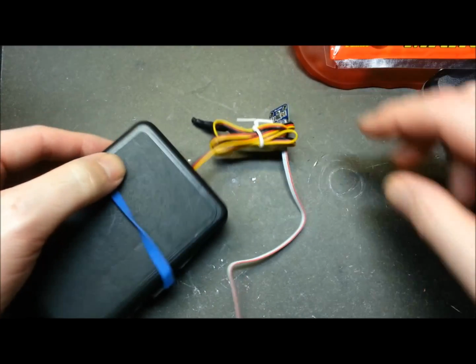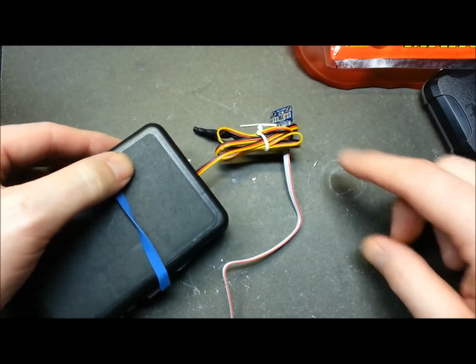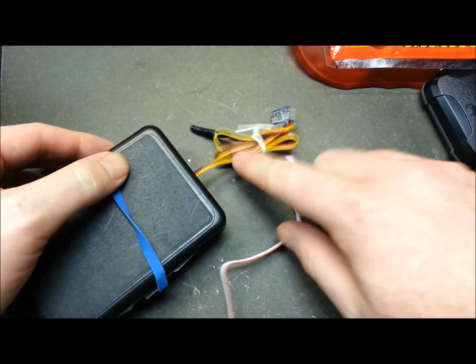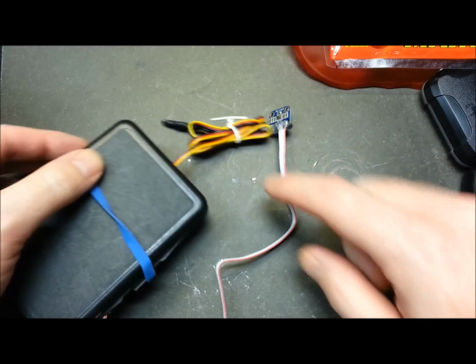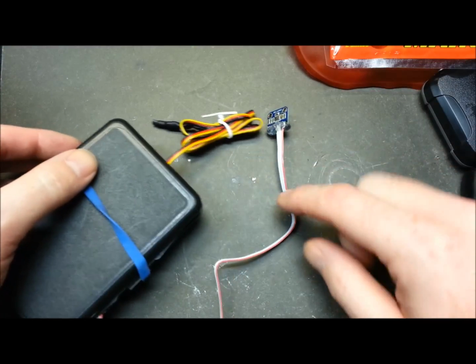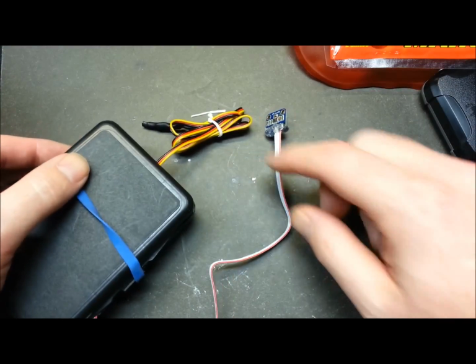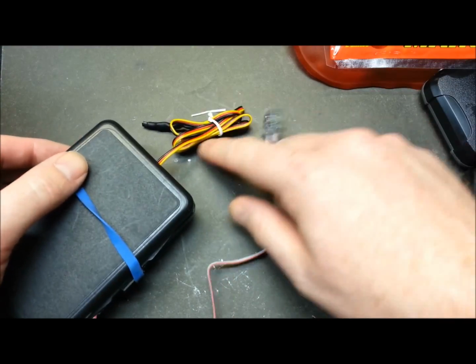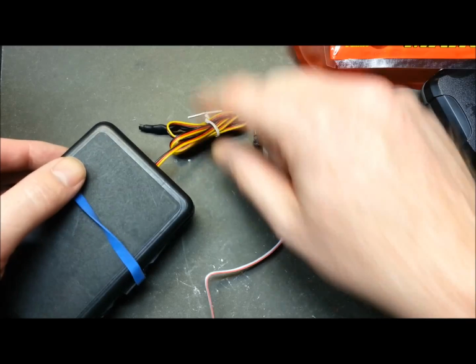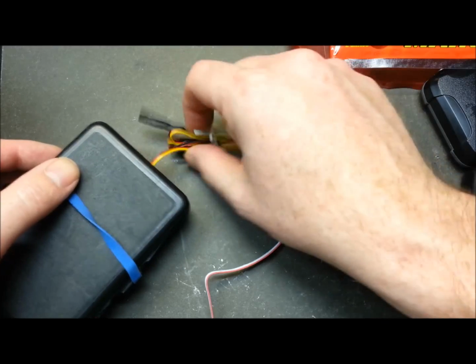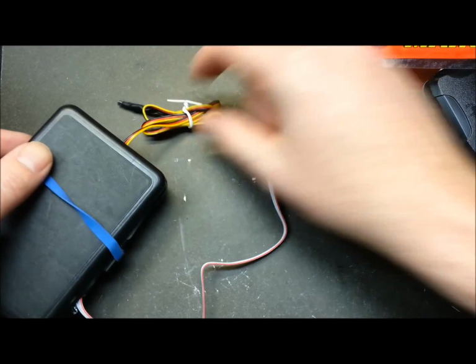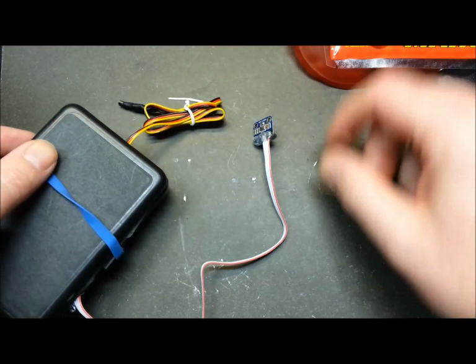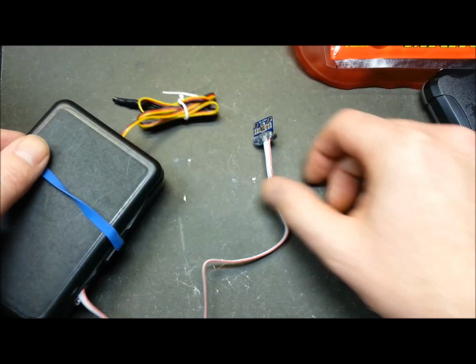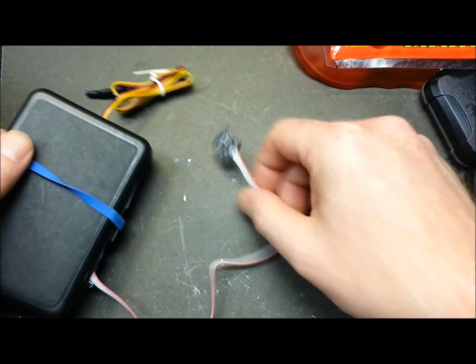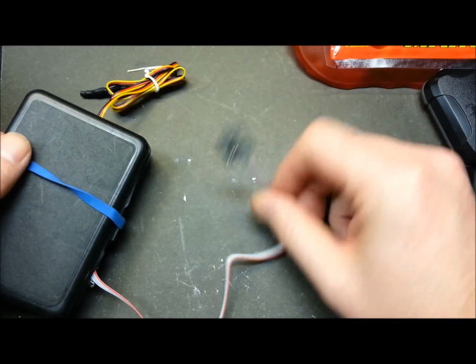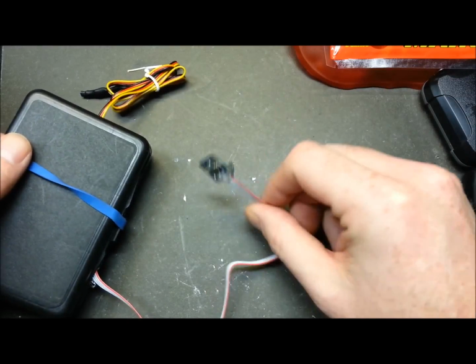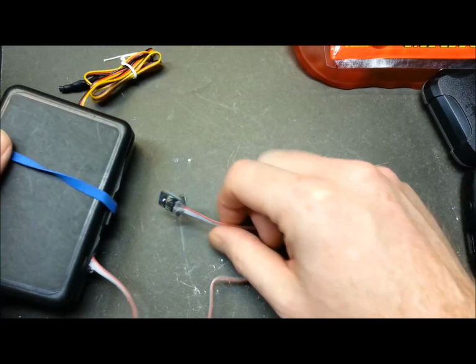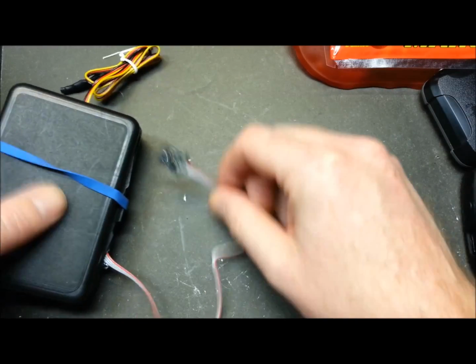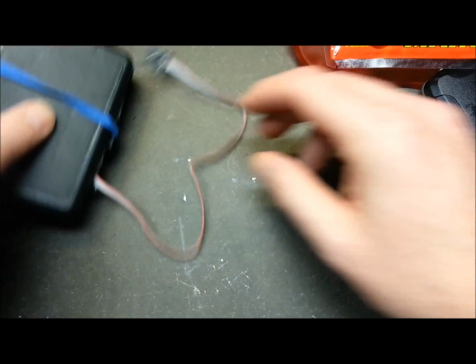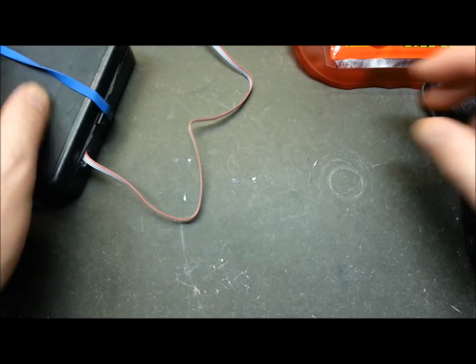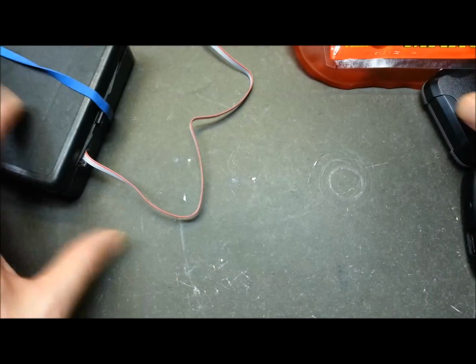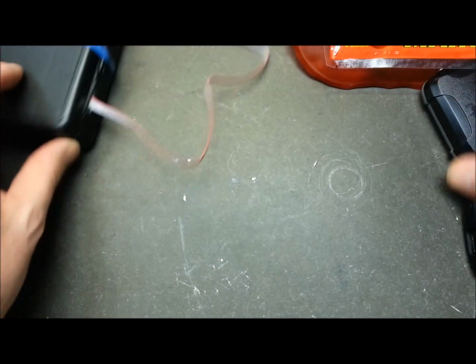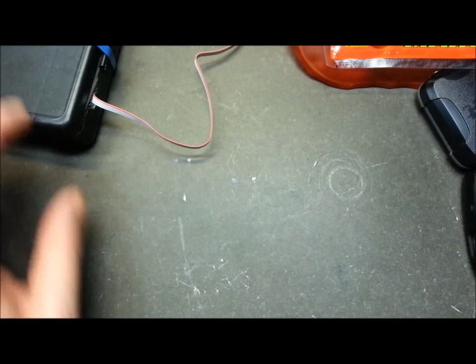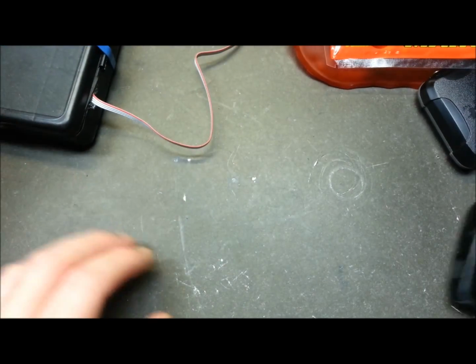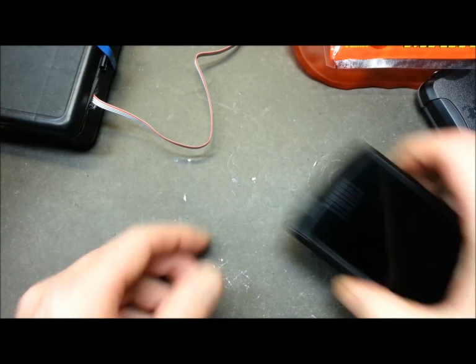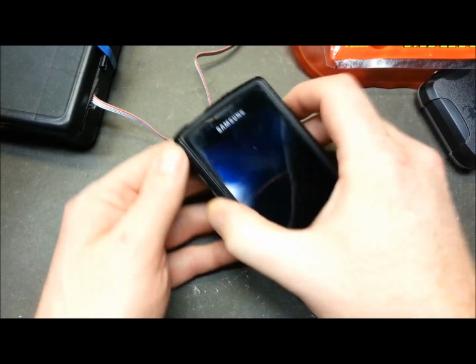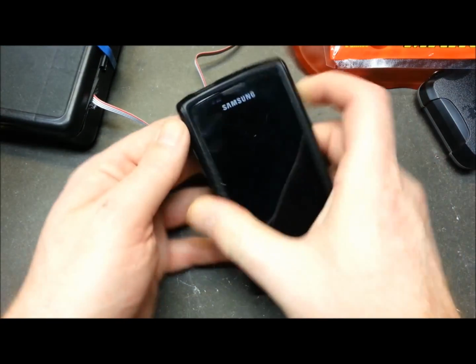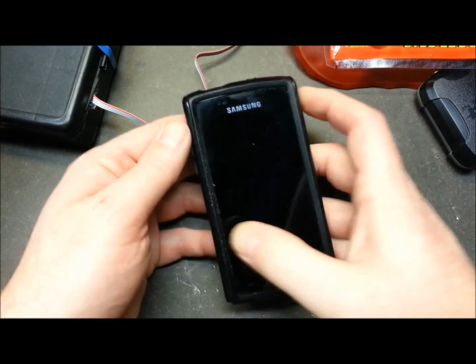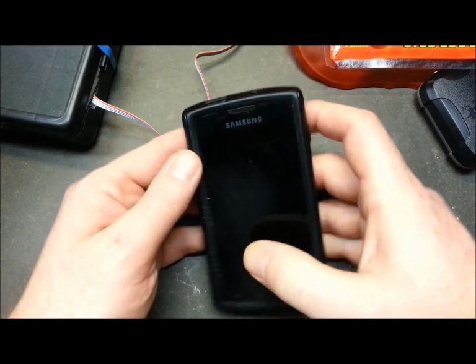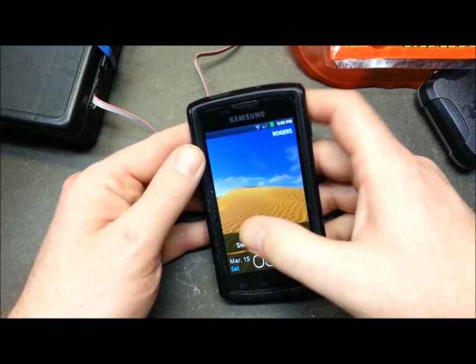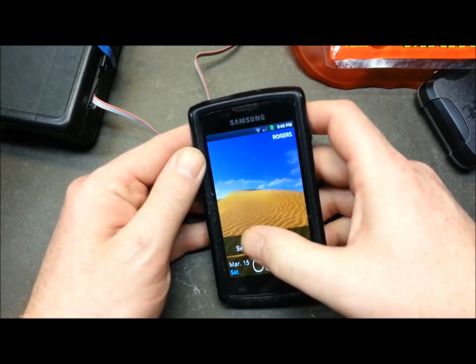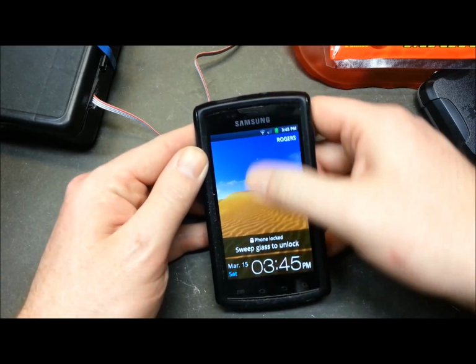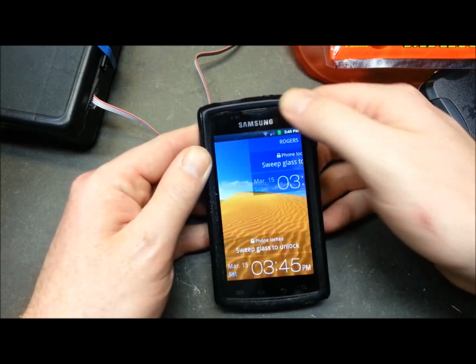So this will be pulling internal temp. We're going to set this inside, and this one will be our outside and altitude sensor. Let's go ahead and fire up the phone.